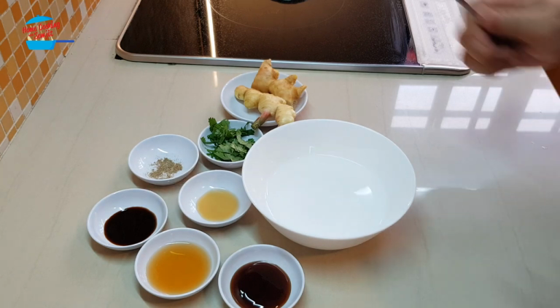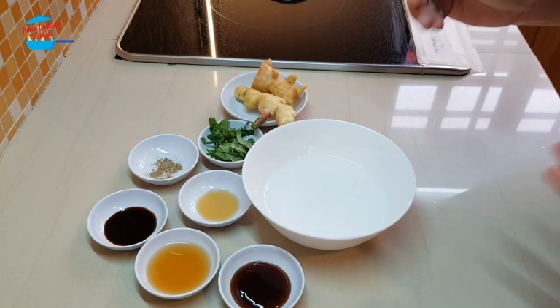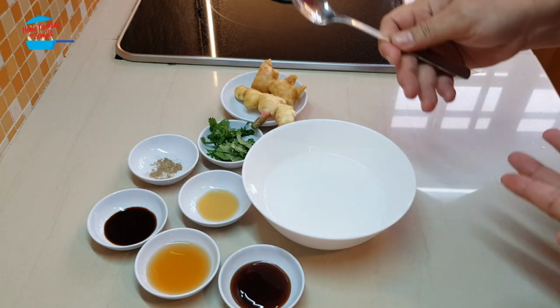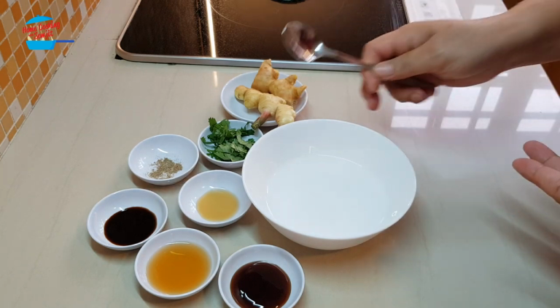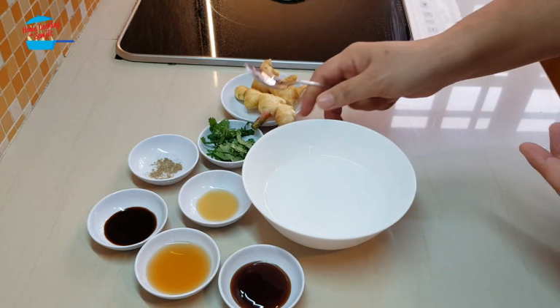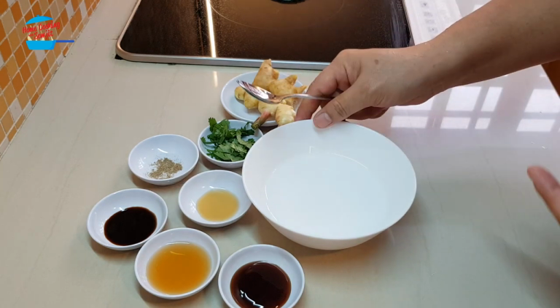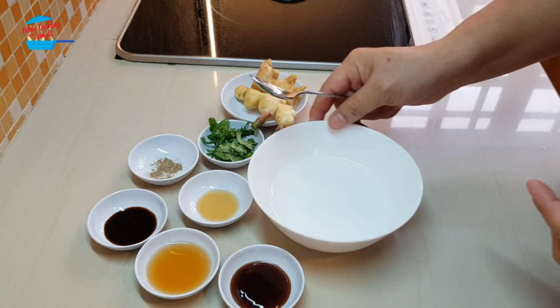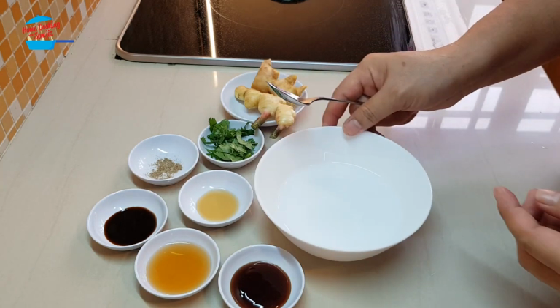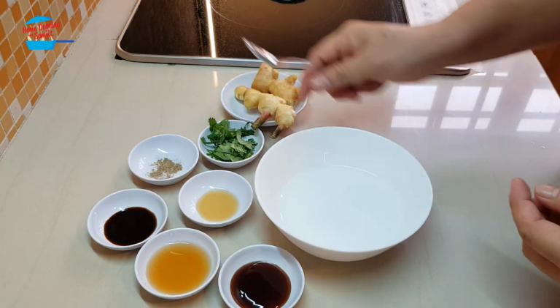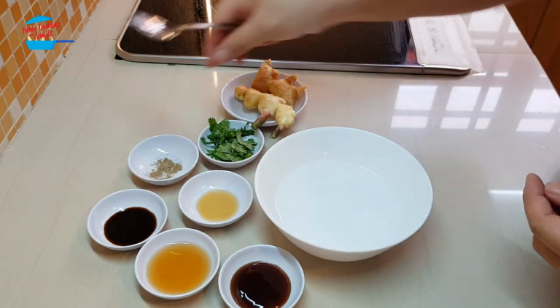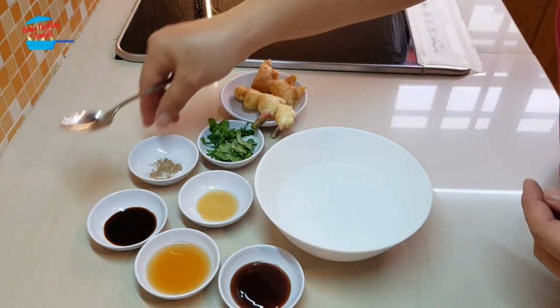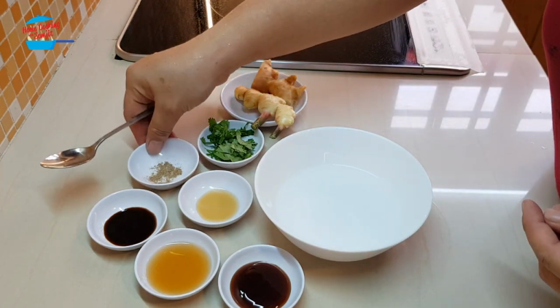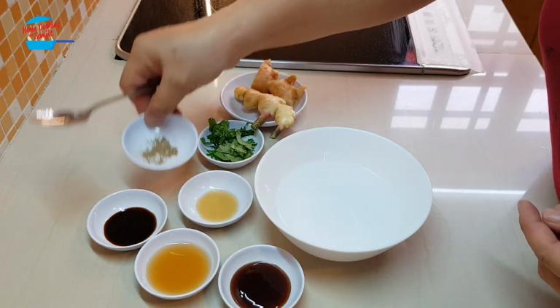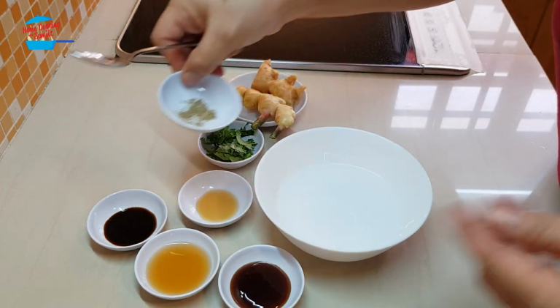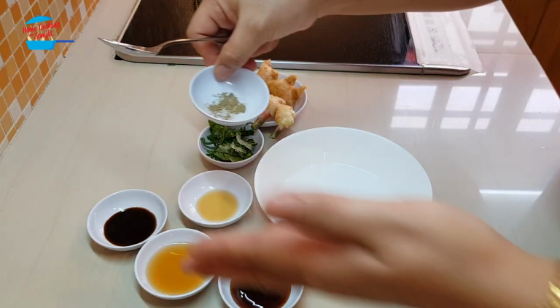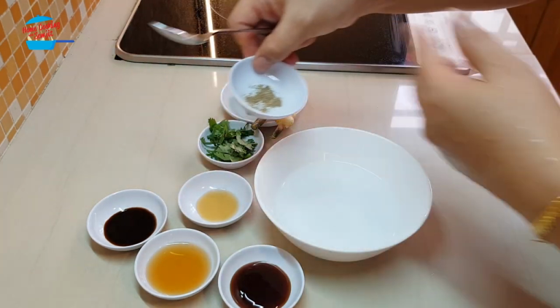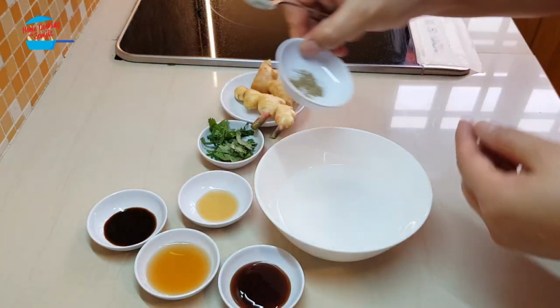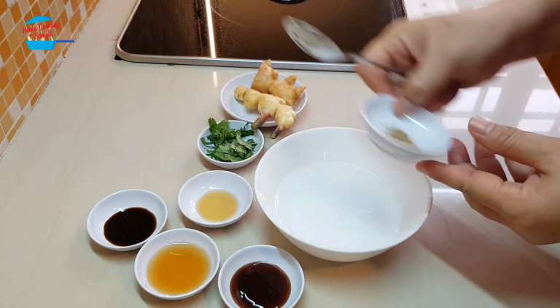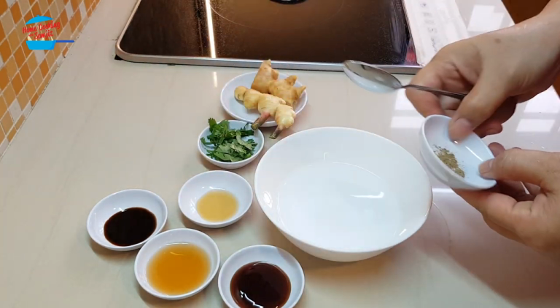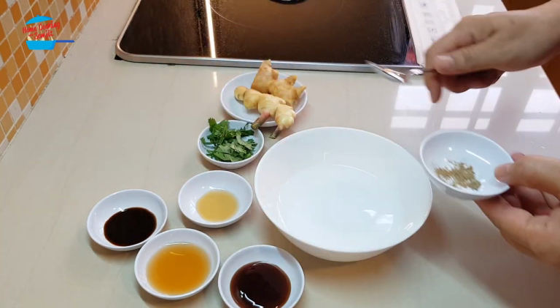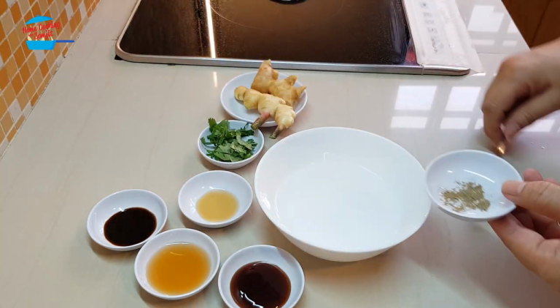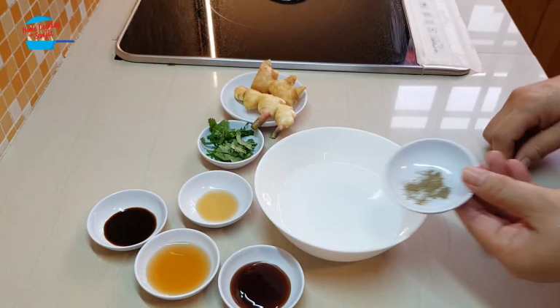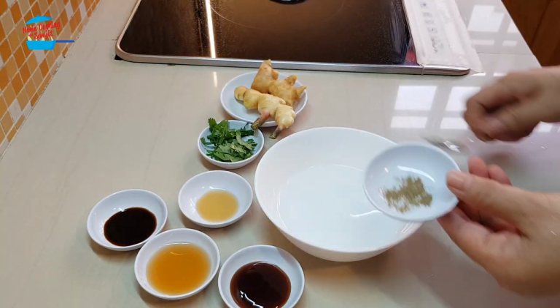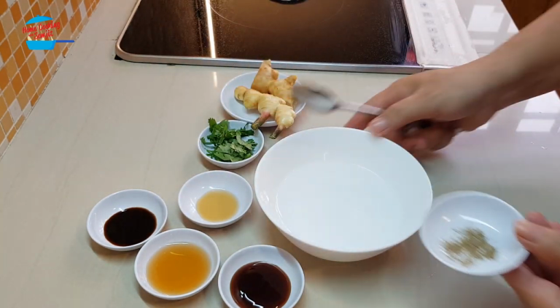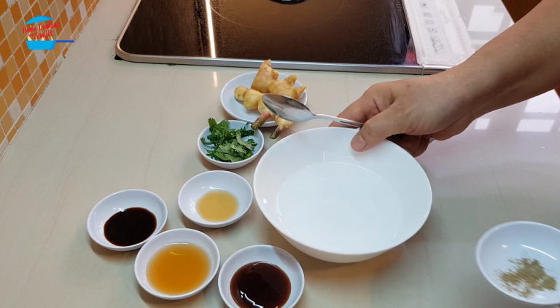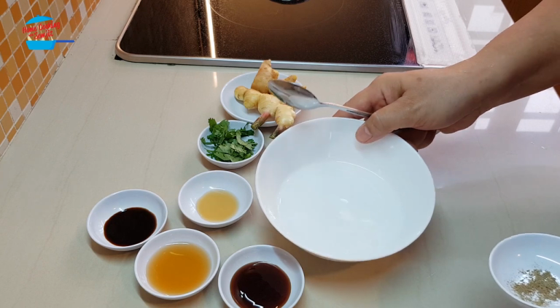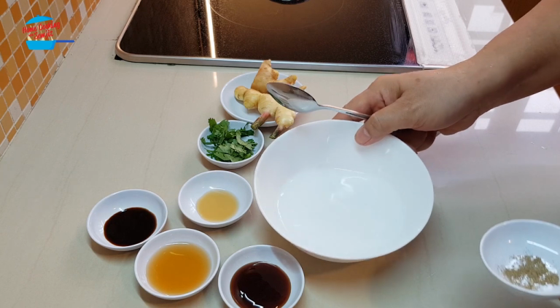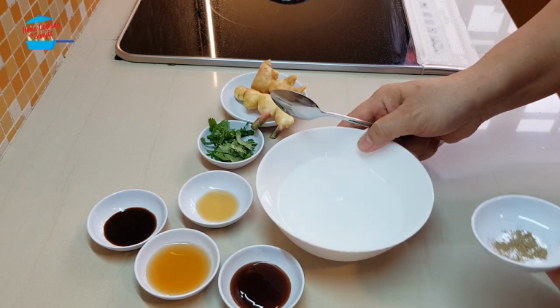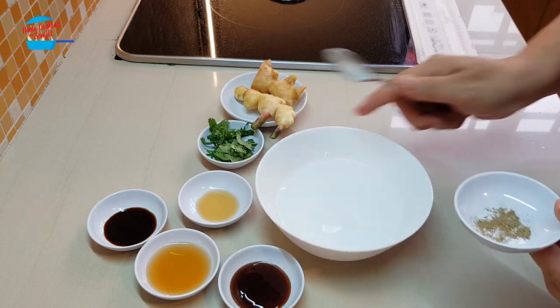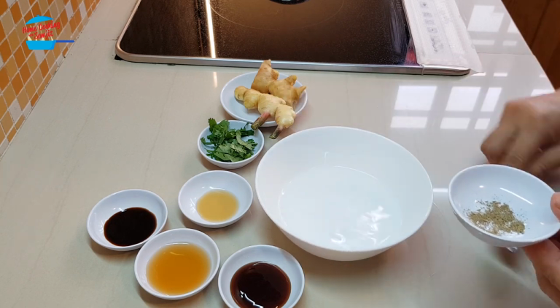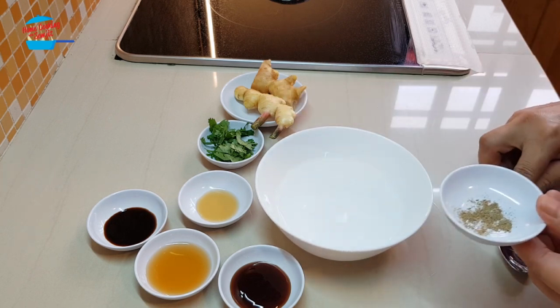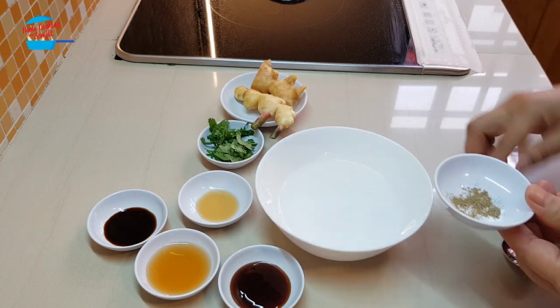While waiting for the fish to steam, I'm going to prepare the sauce. So I'm going to put all the ingredients inside — half a cup of water.